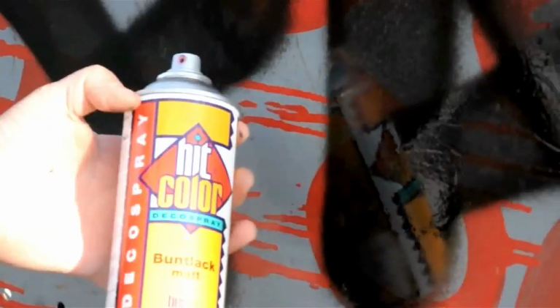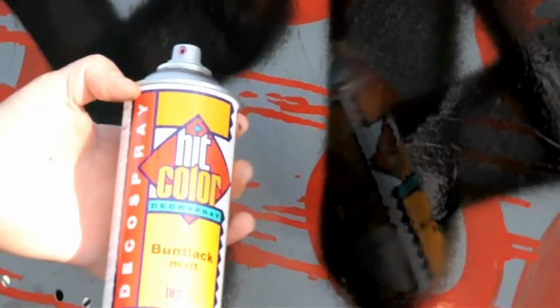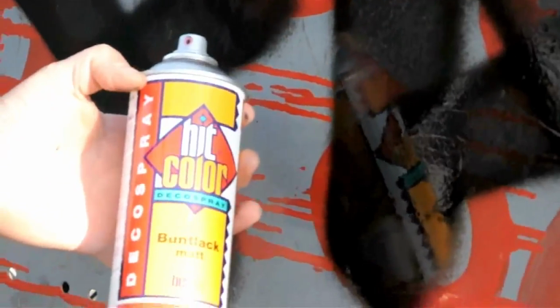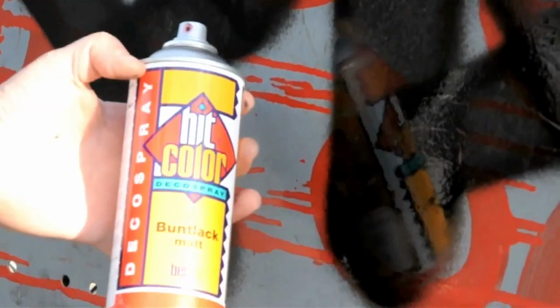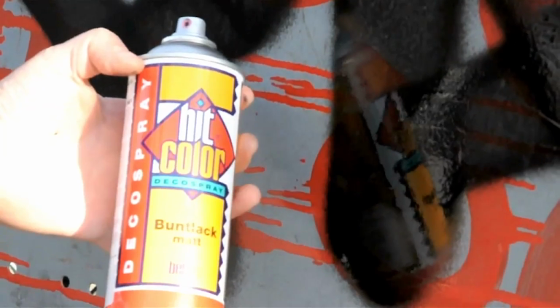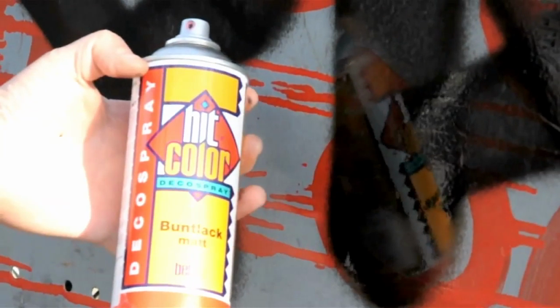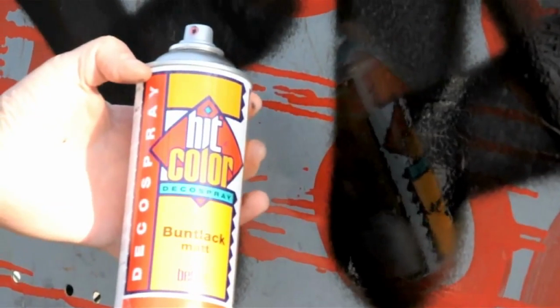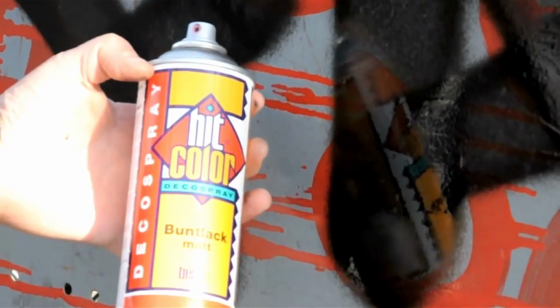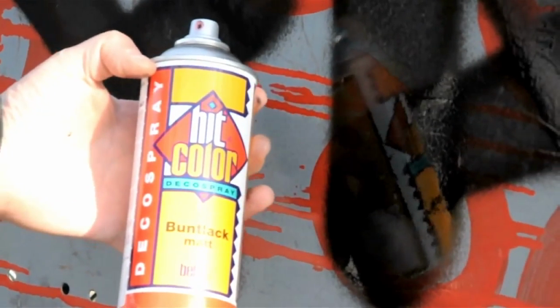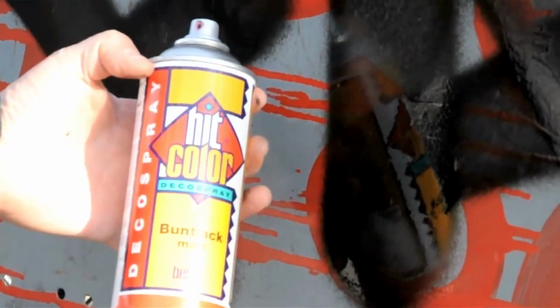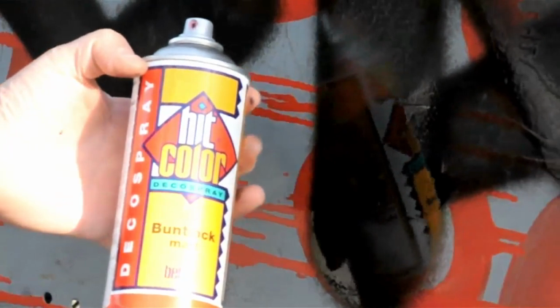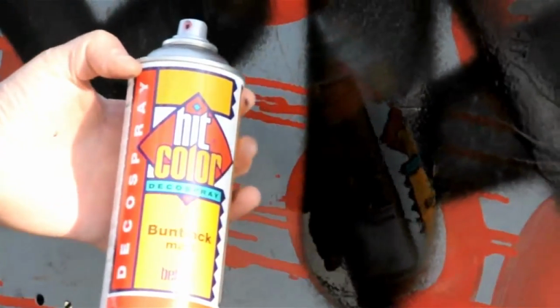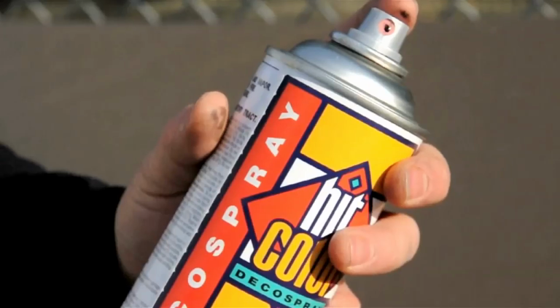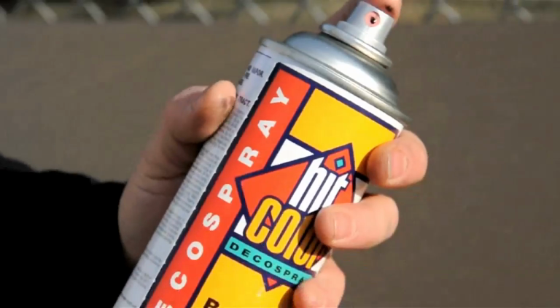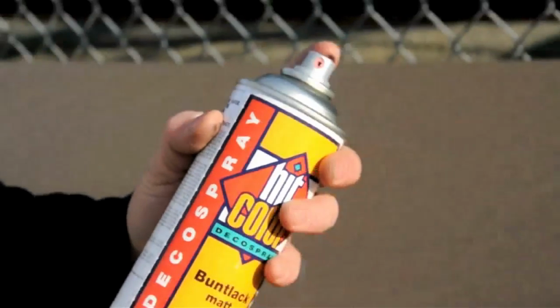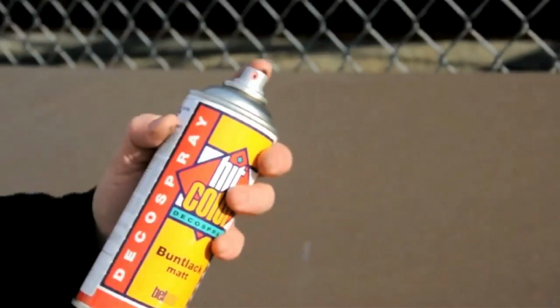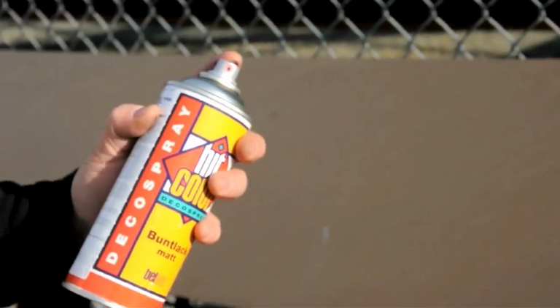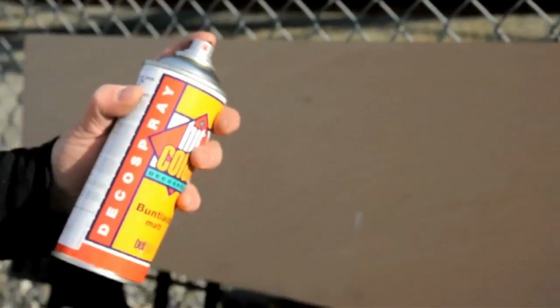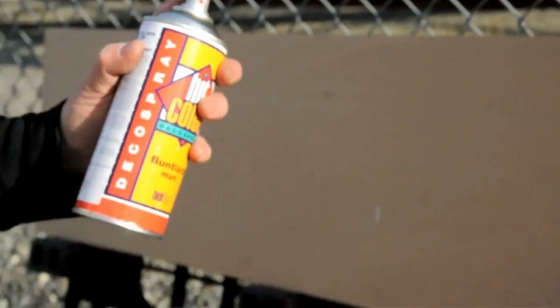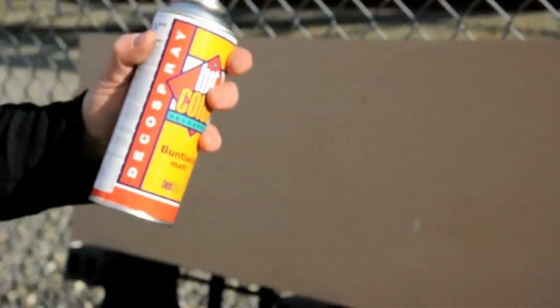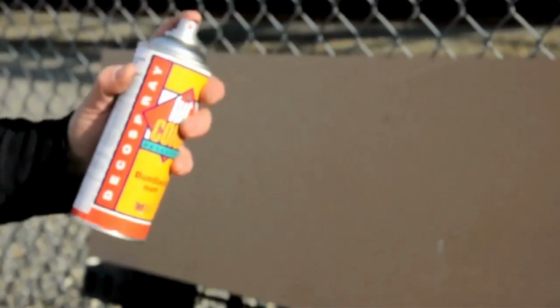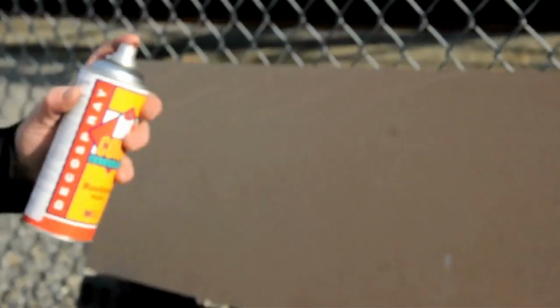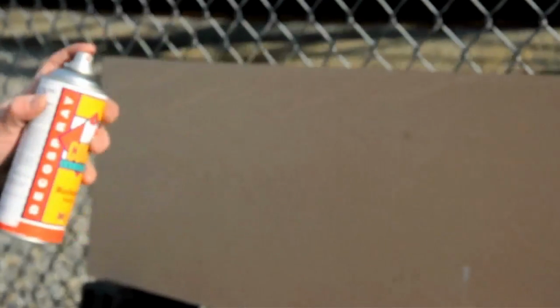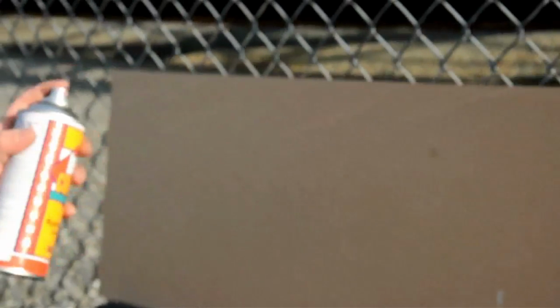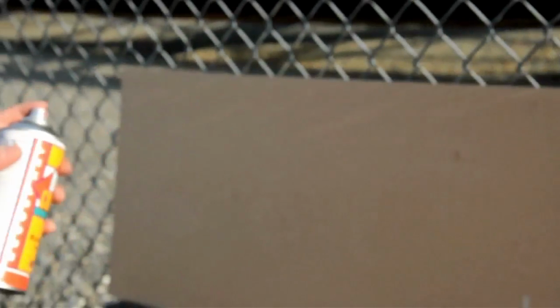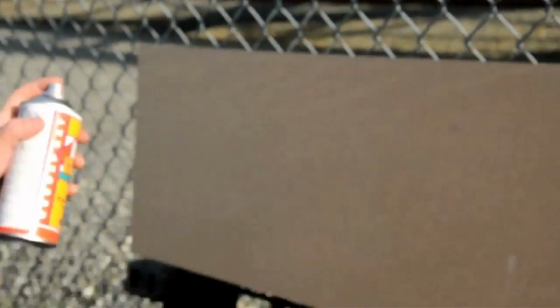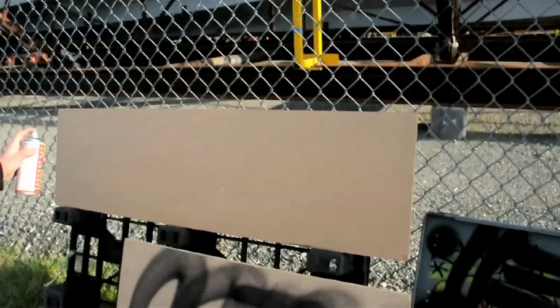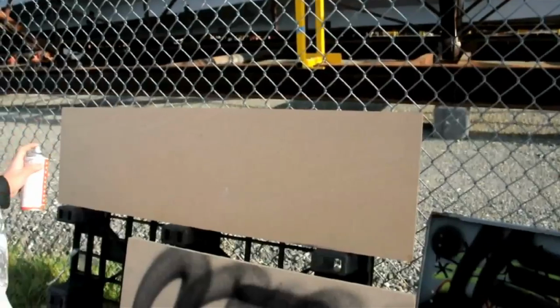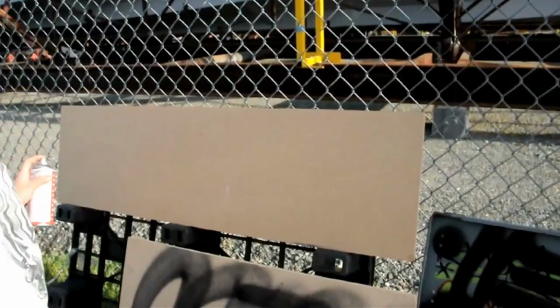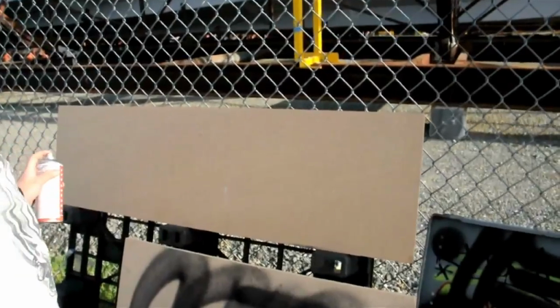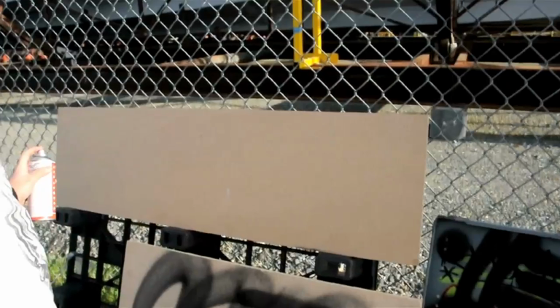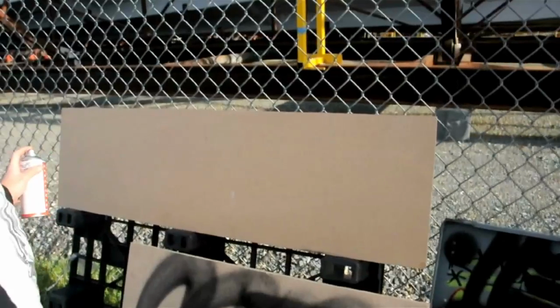This can is really fun to do tags with. Alright, let's do one more — let's hit up my dog's name.